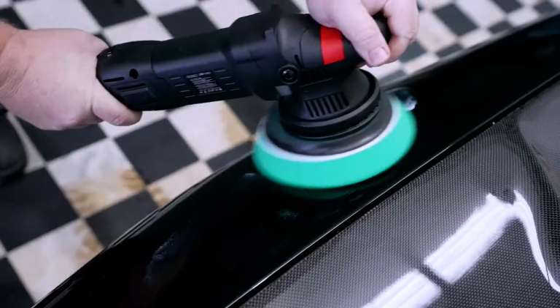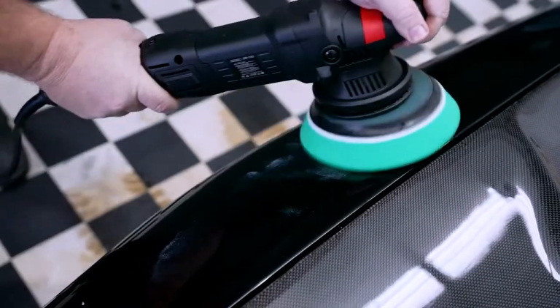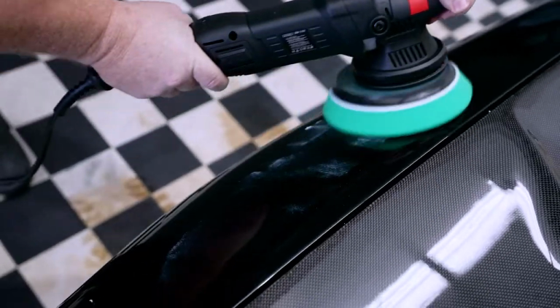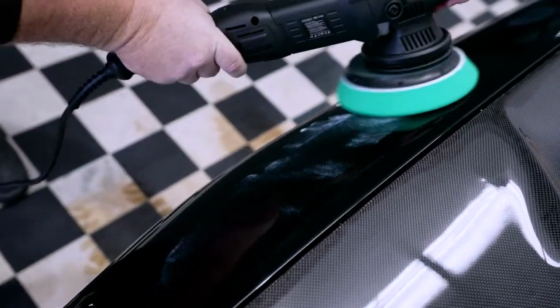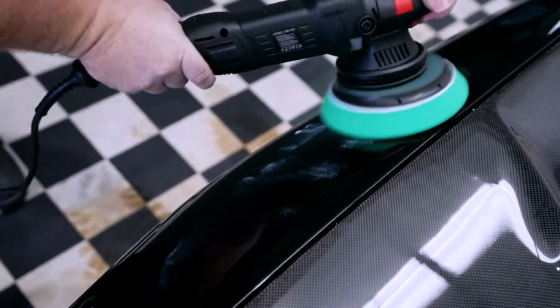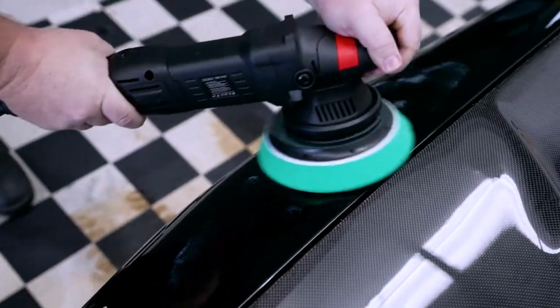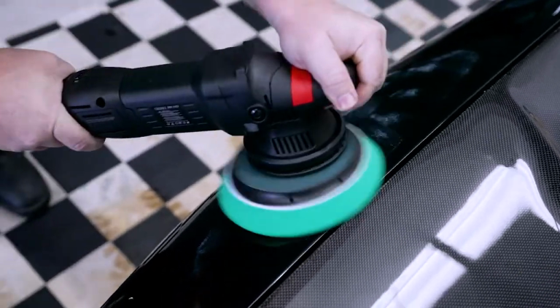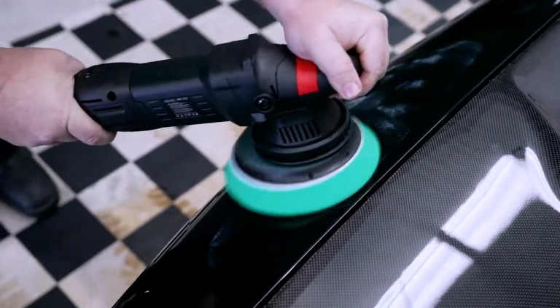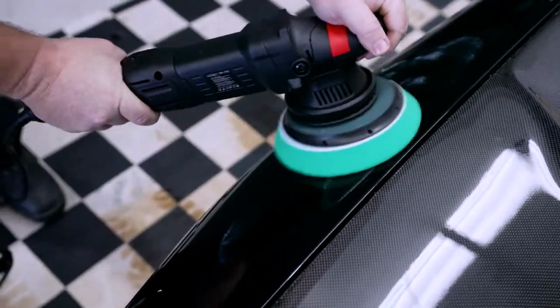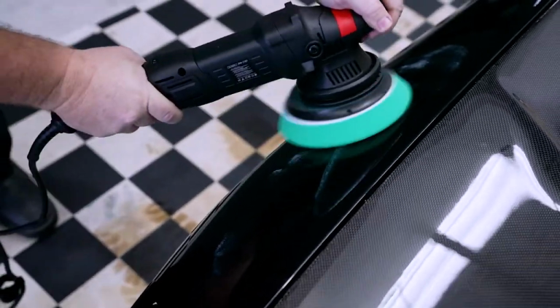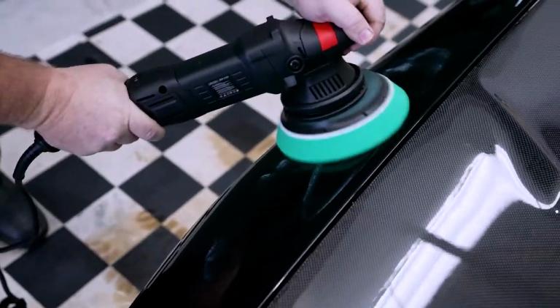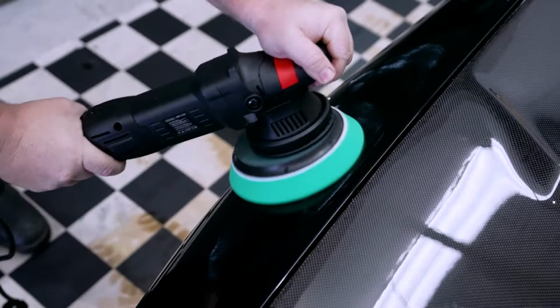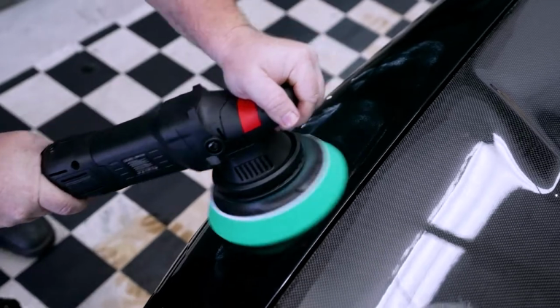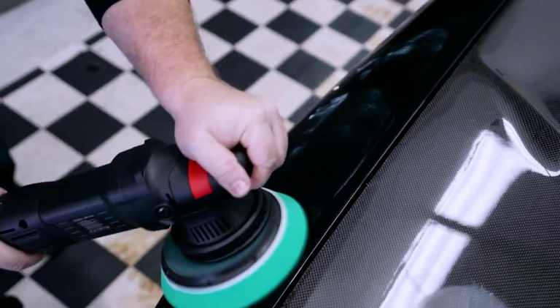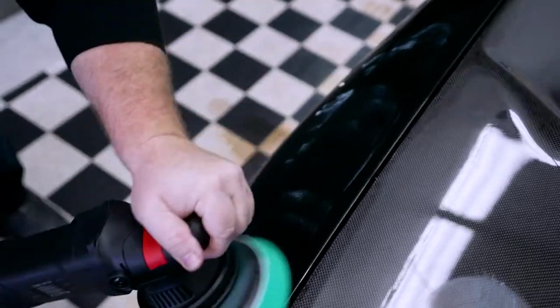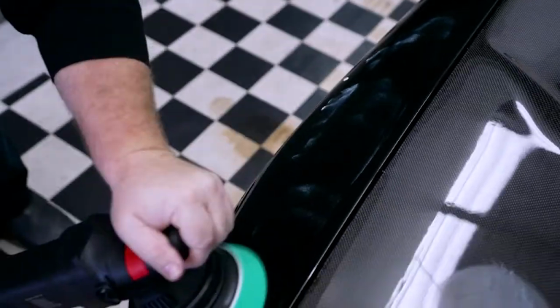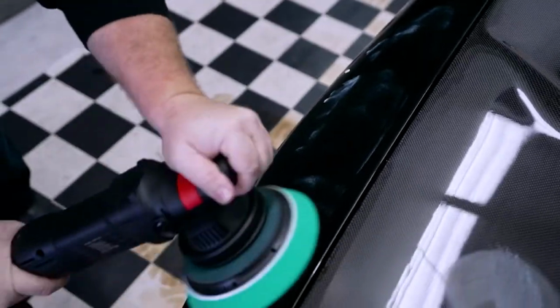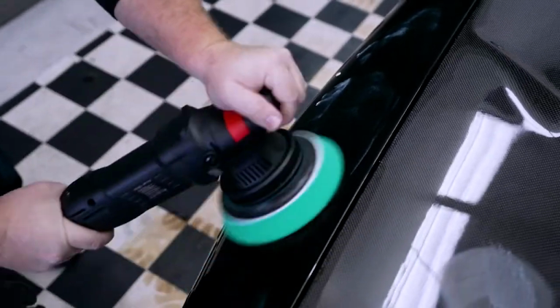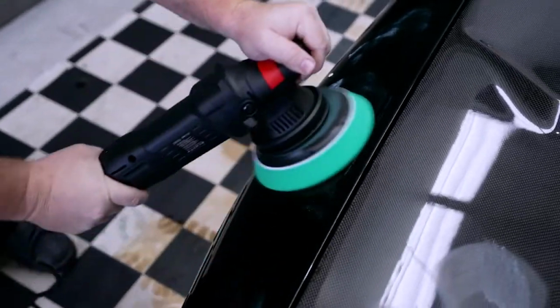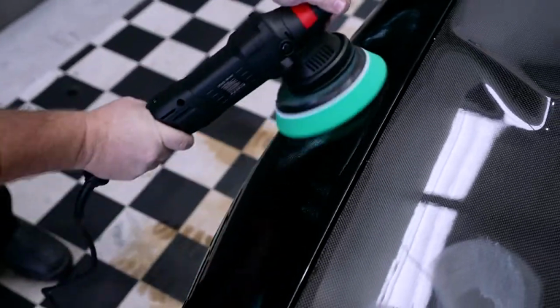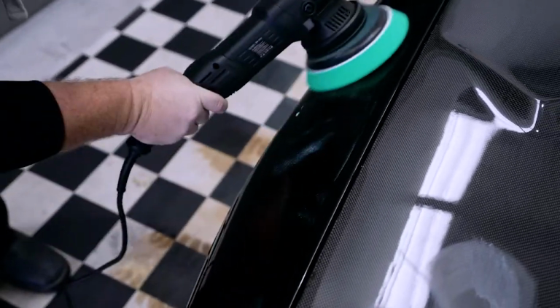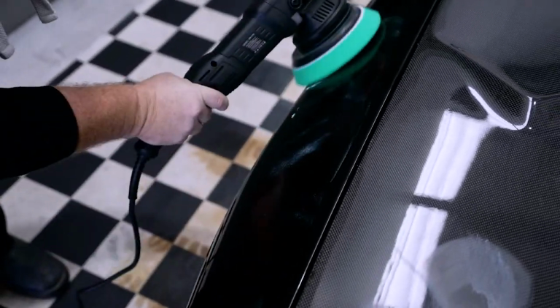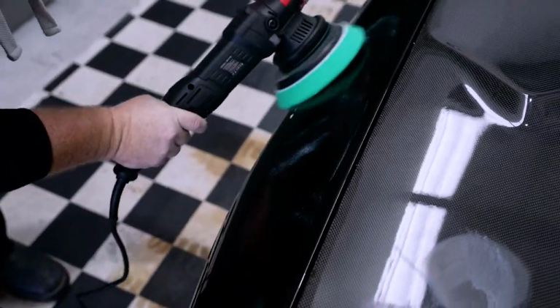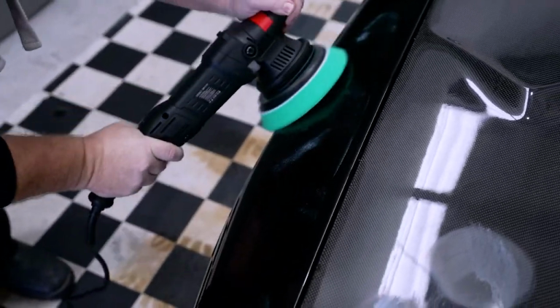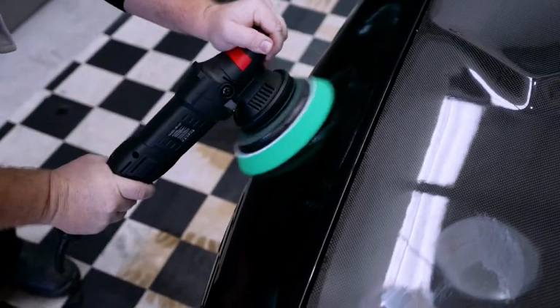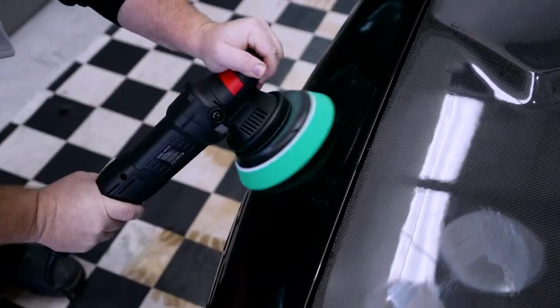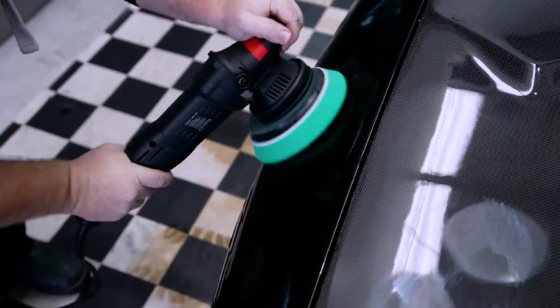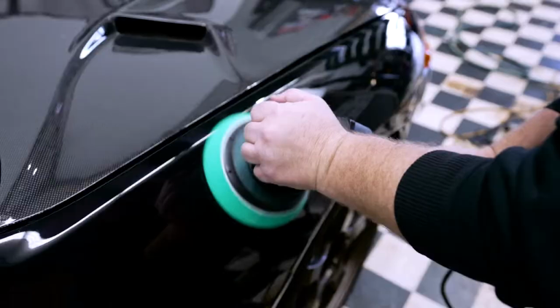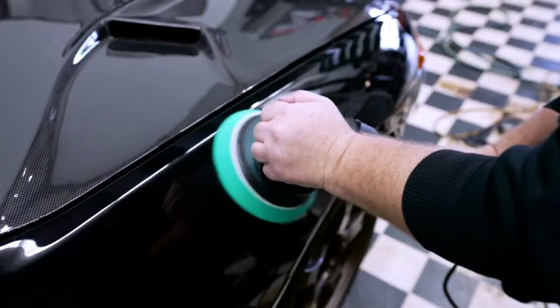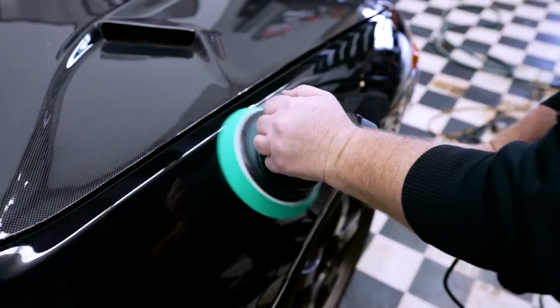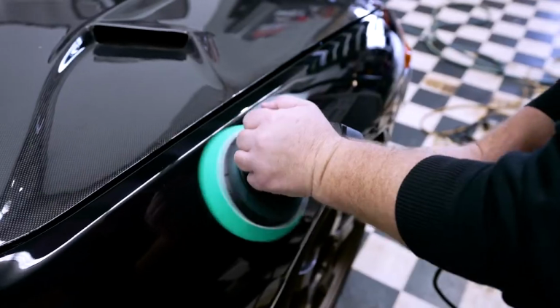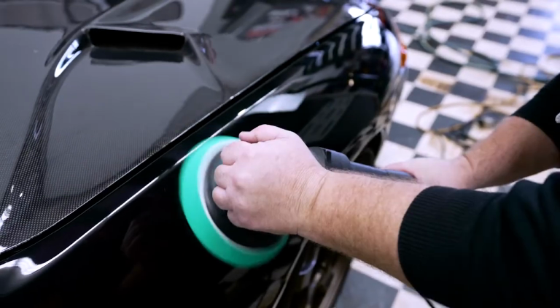For a perfect swirl-free finish, repeat the process with the green juice sponge pad.